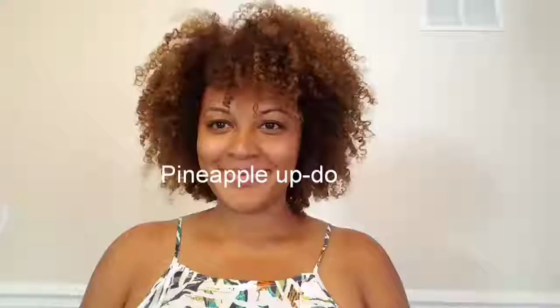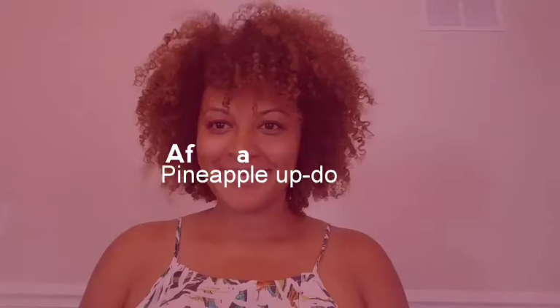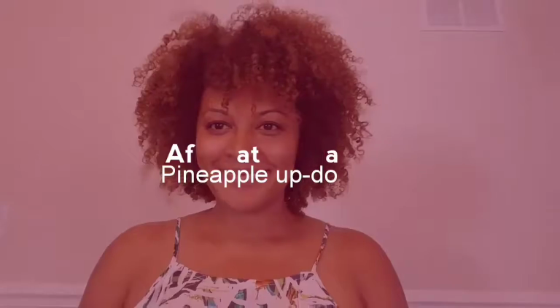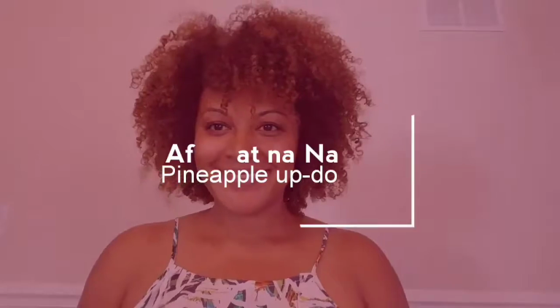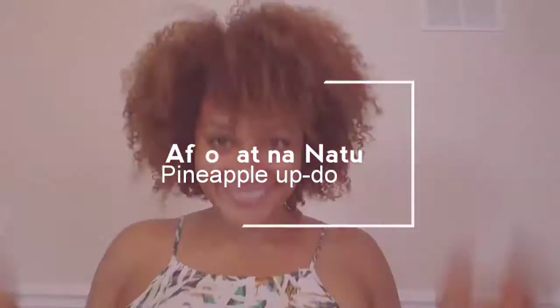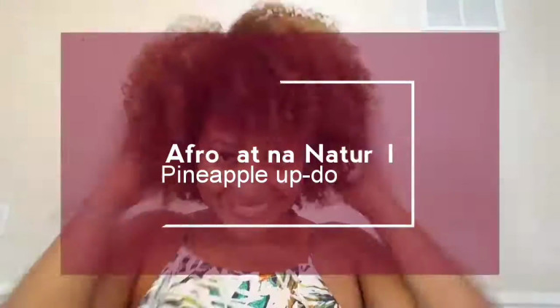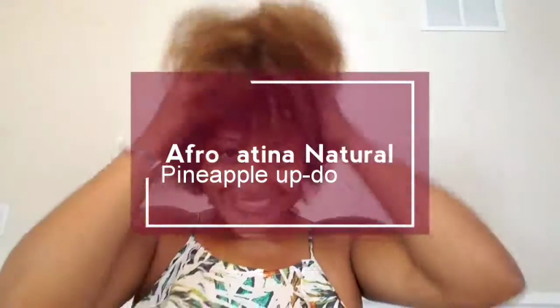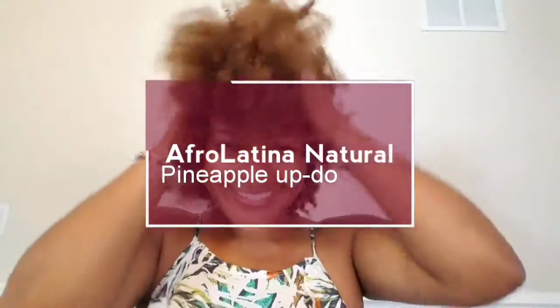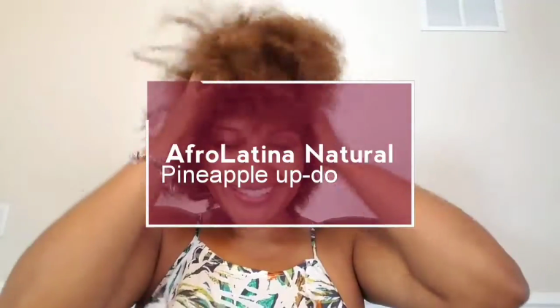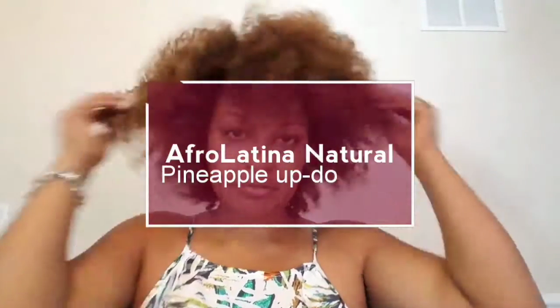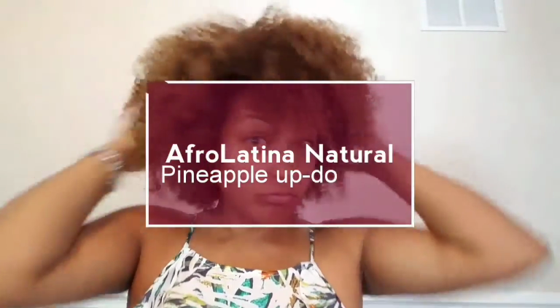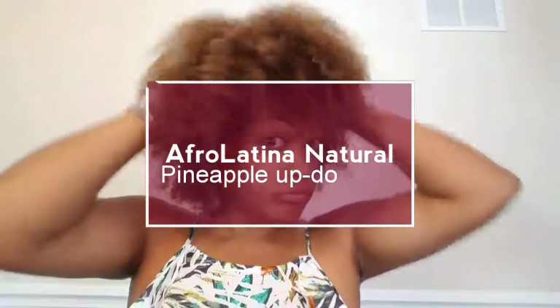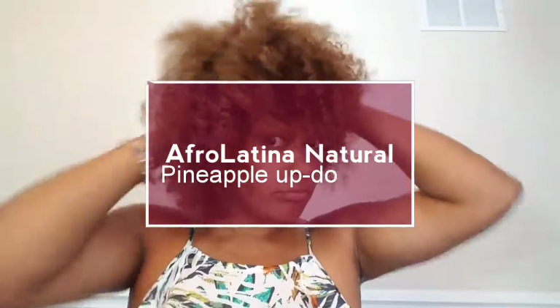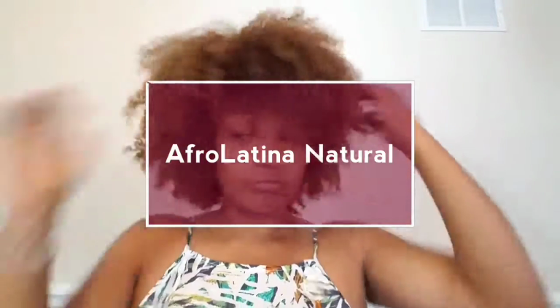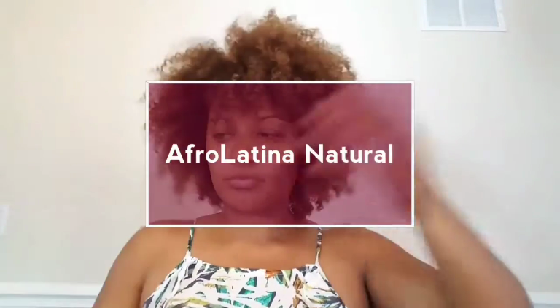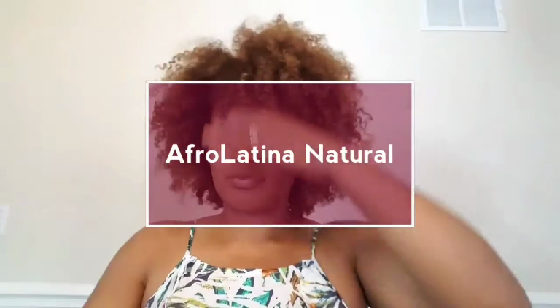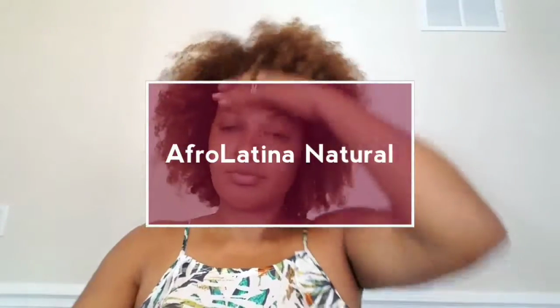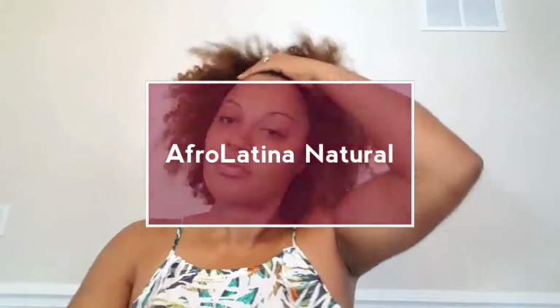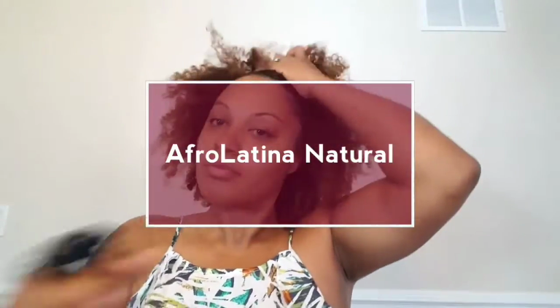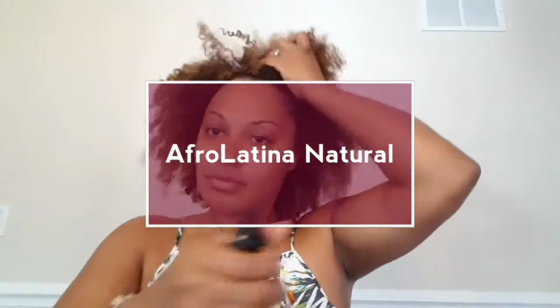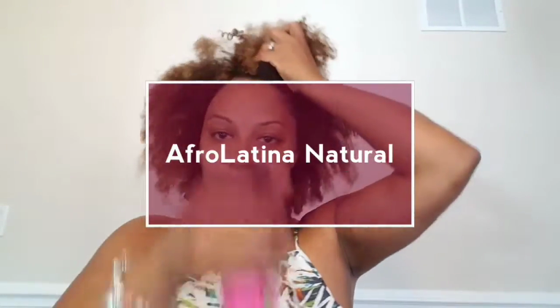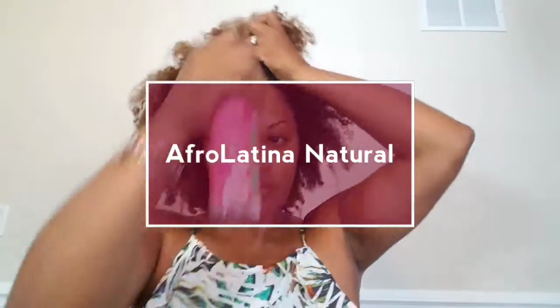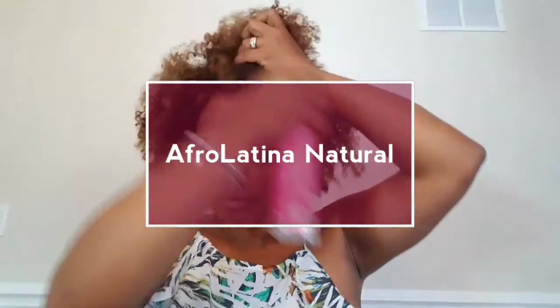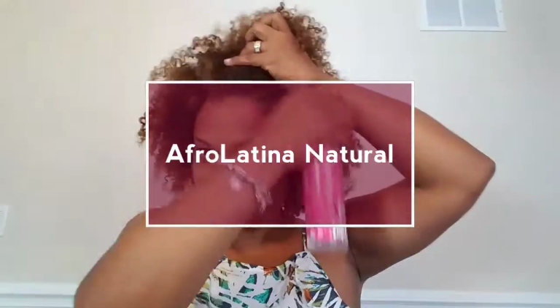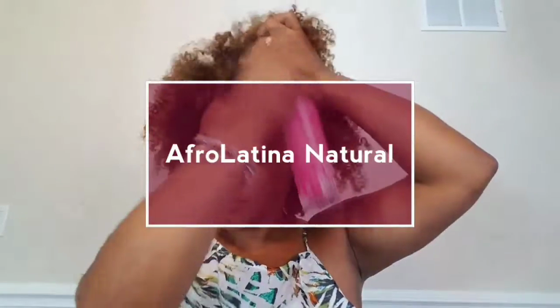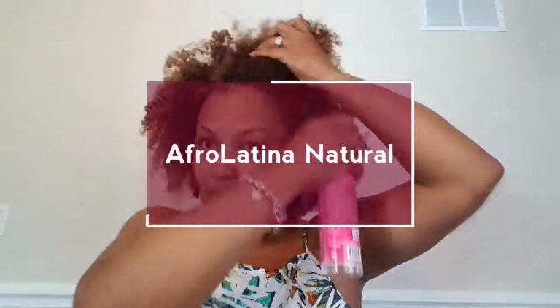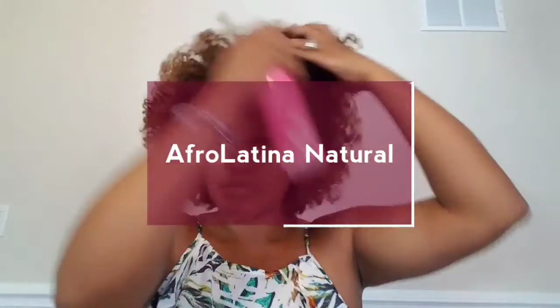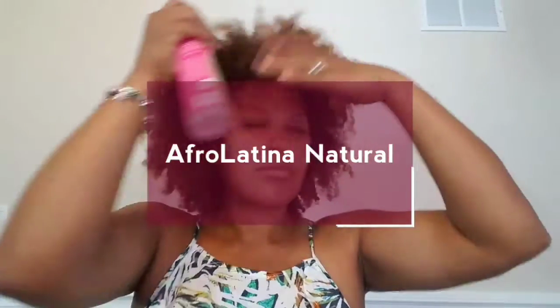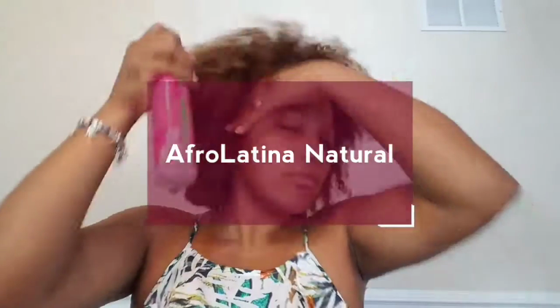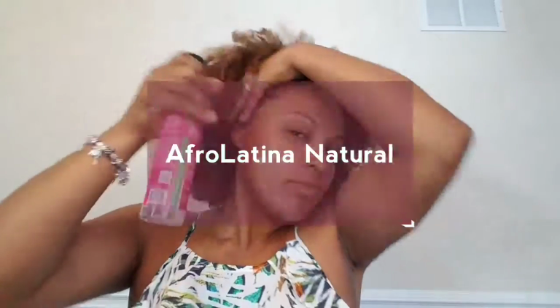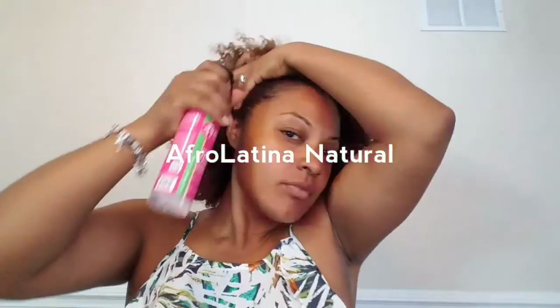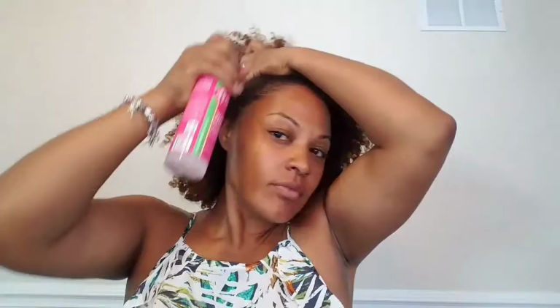Hi everyone, it's Angie from Afro Latina Natural and I wanted to share with you my pineapple updo.